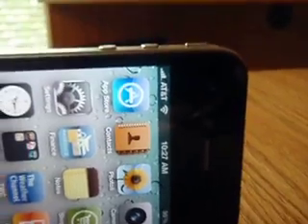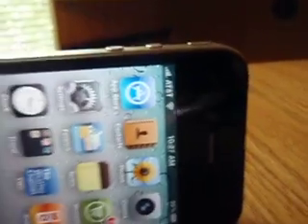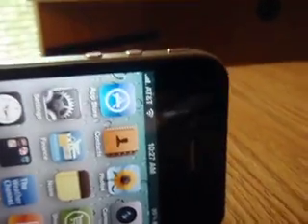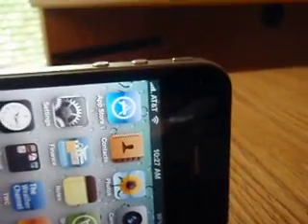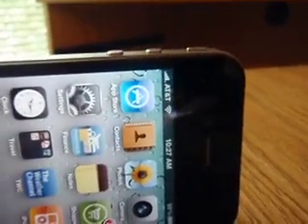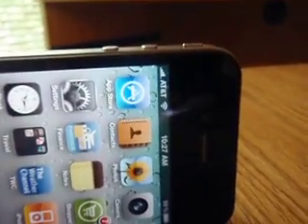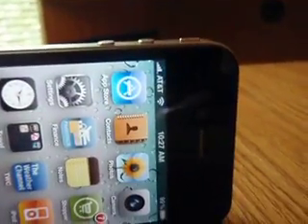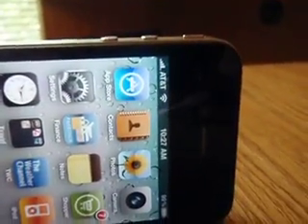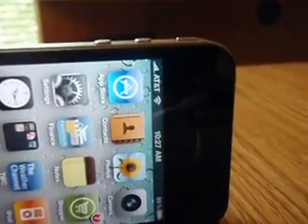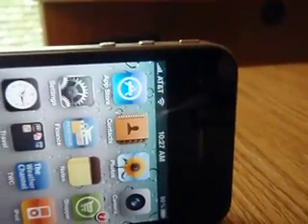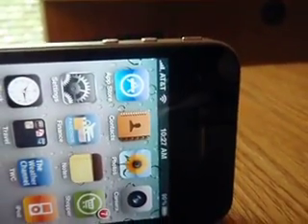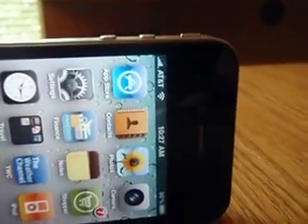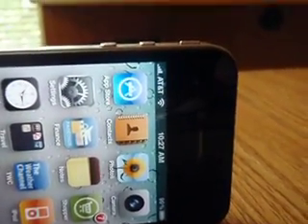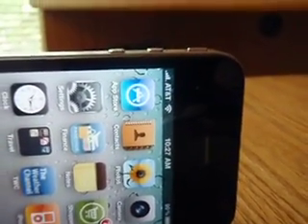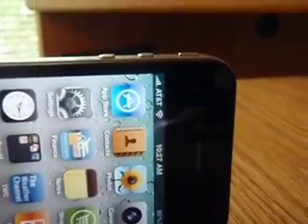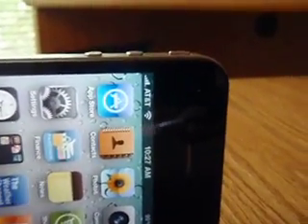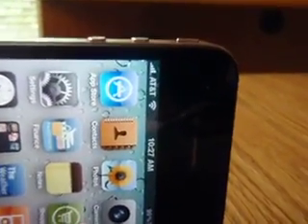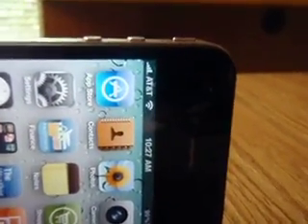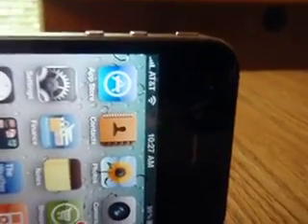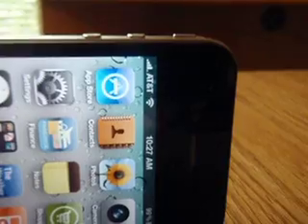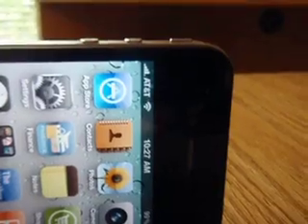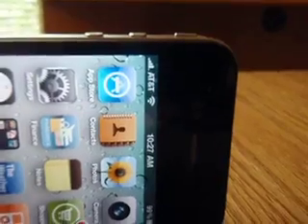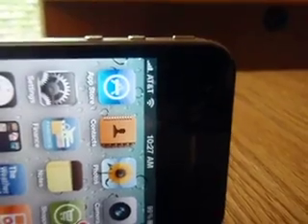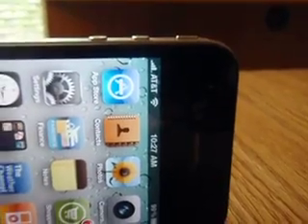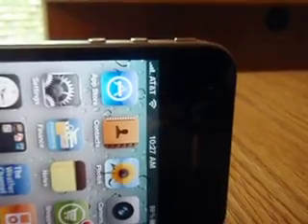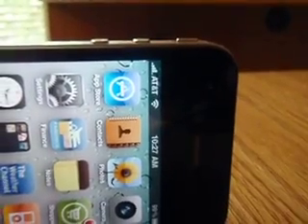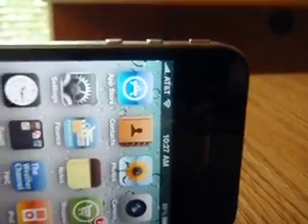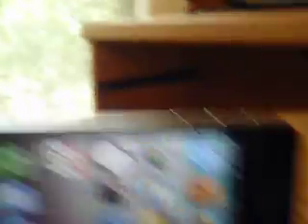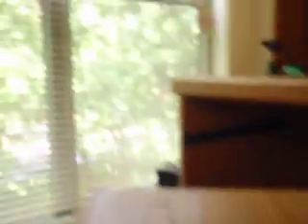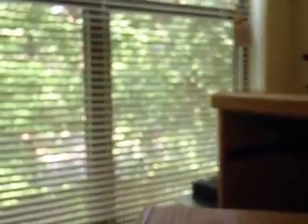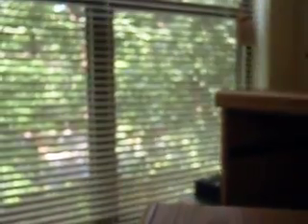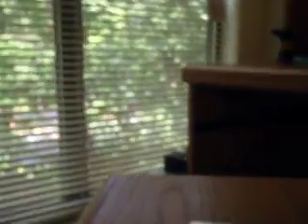Alright, I have a new iPhone 4. As you can see, it's got four bars over by a window.